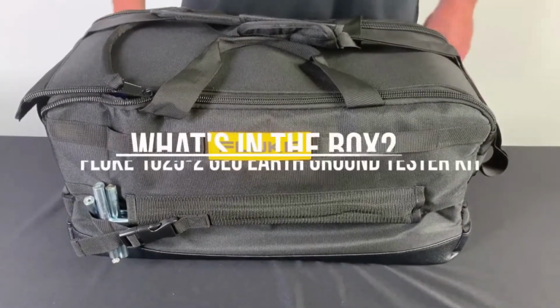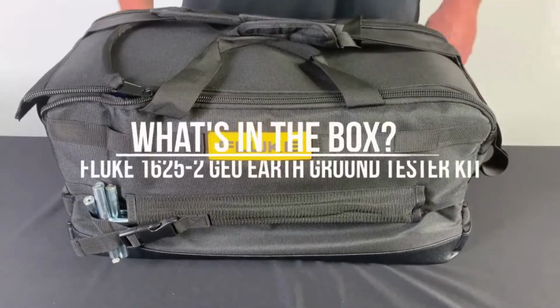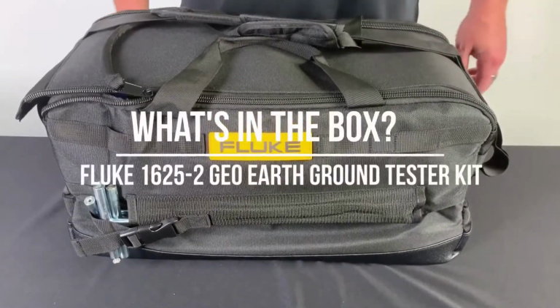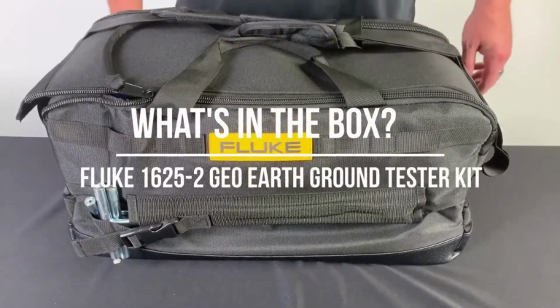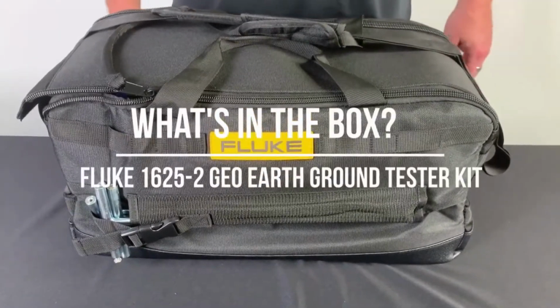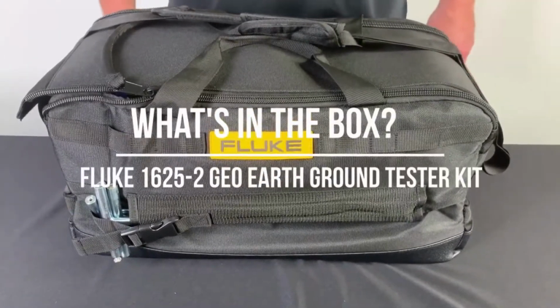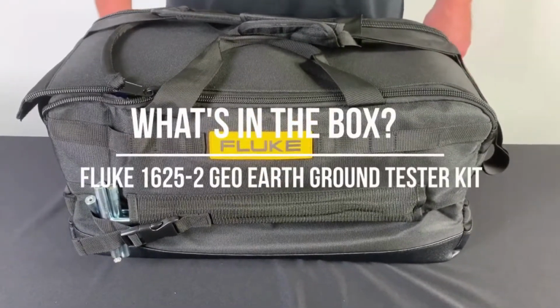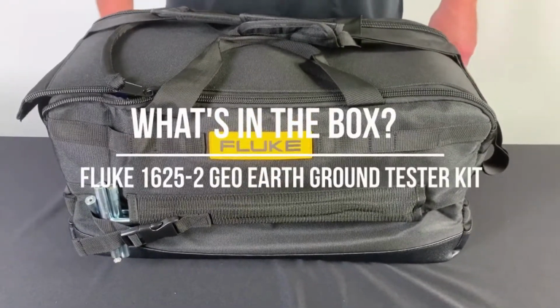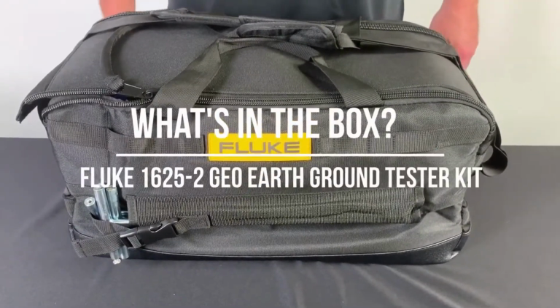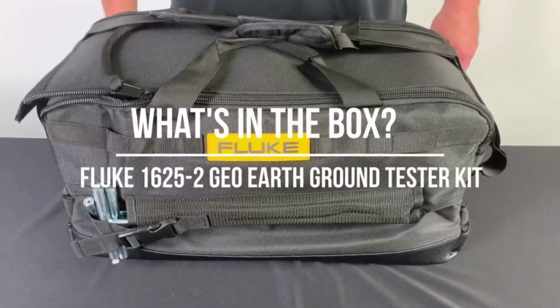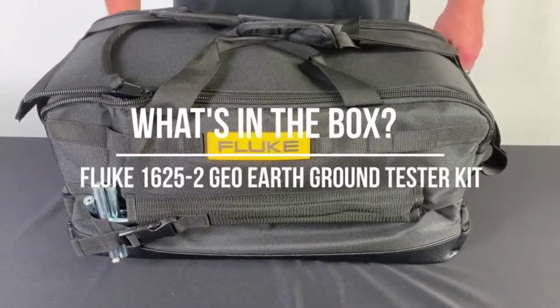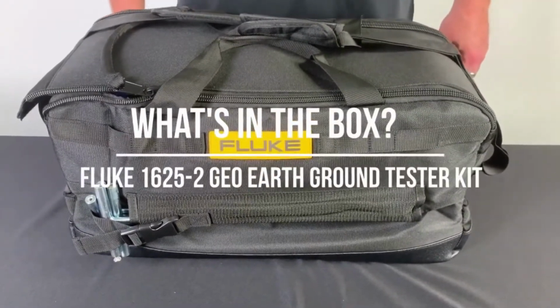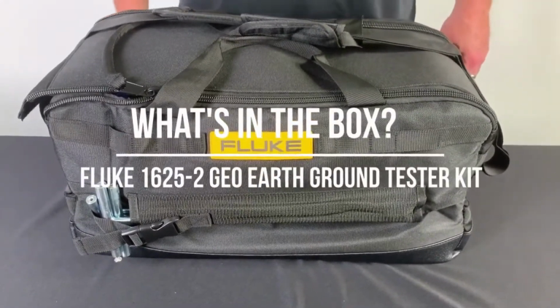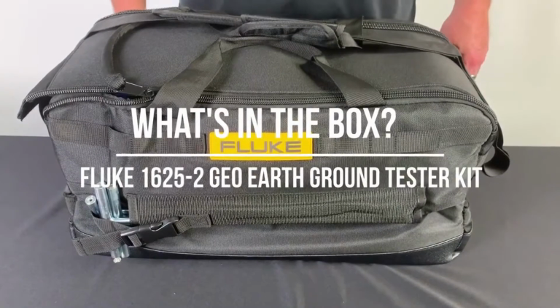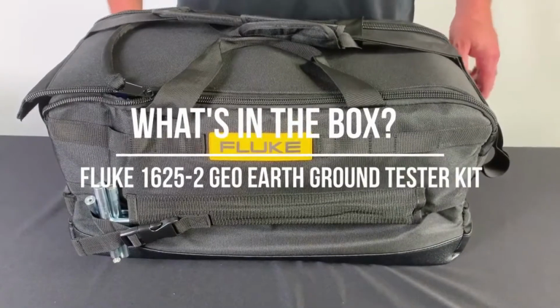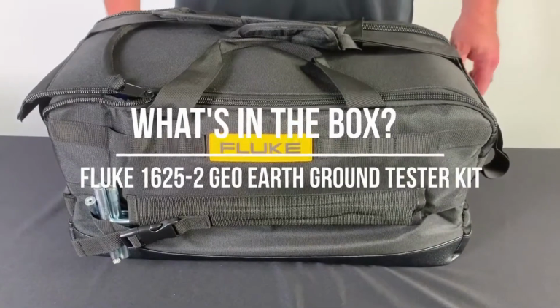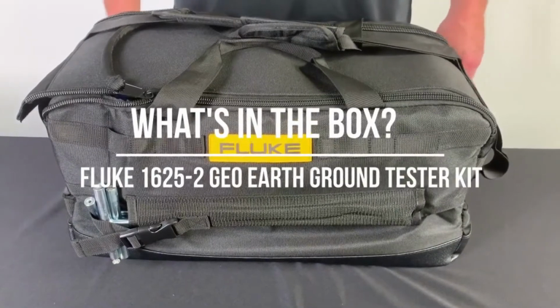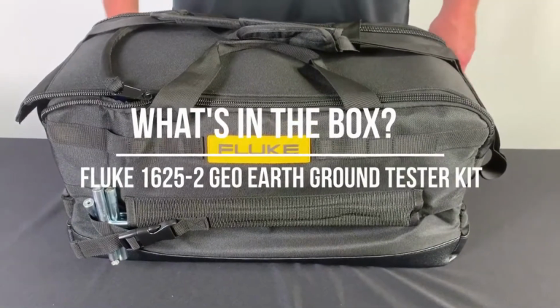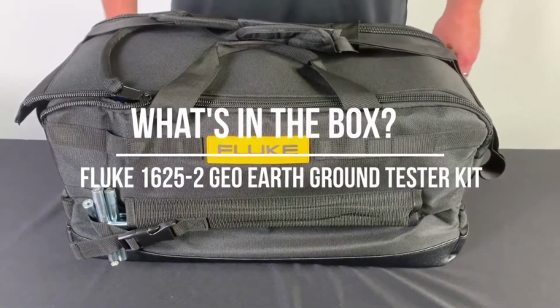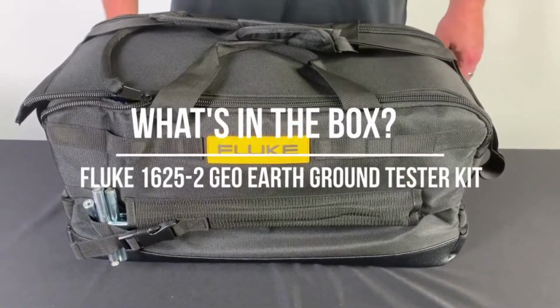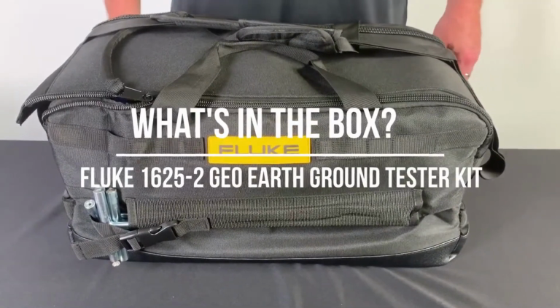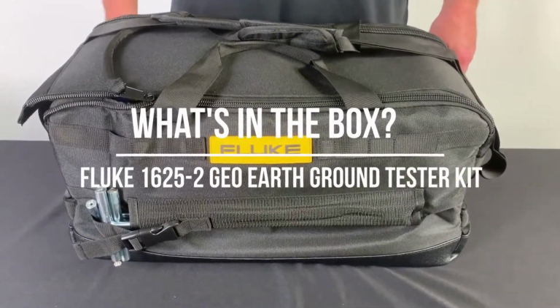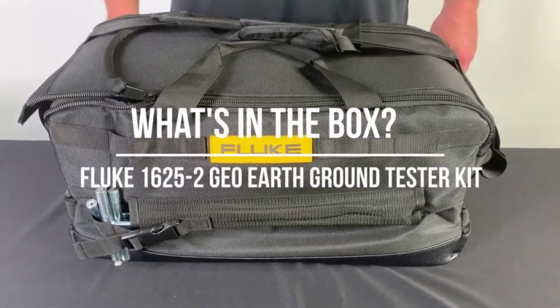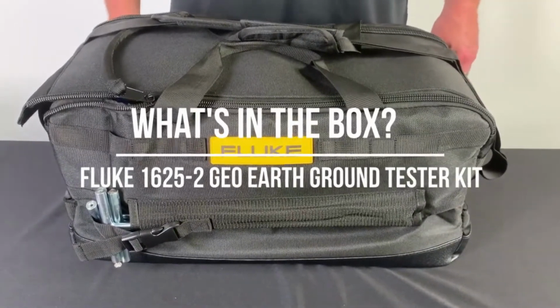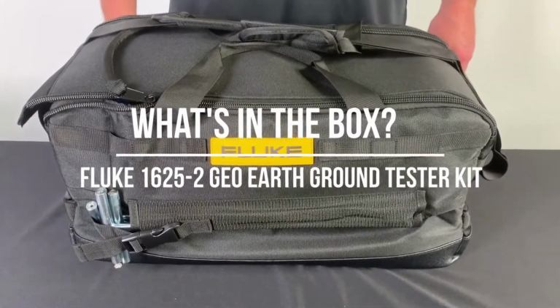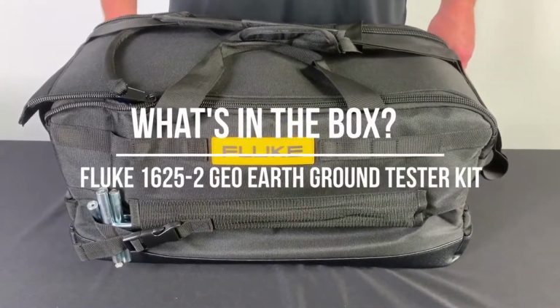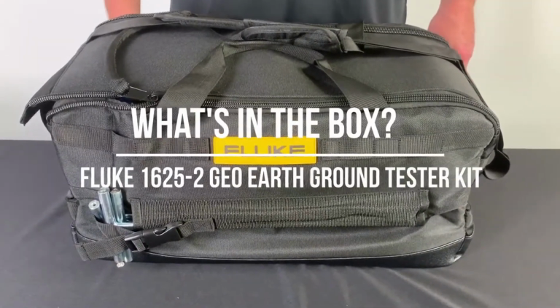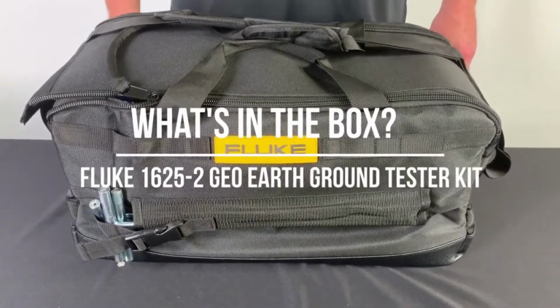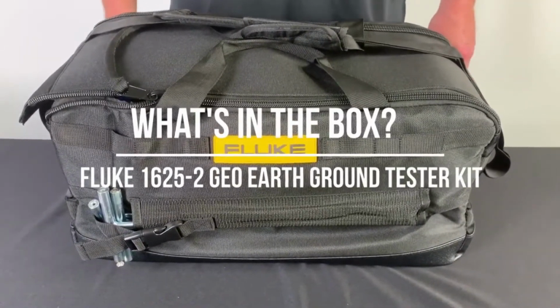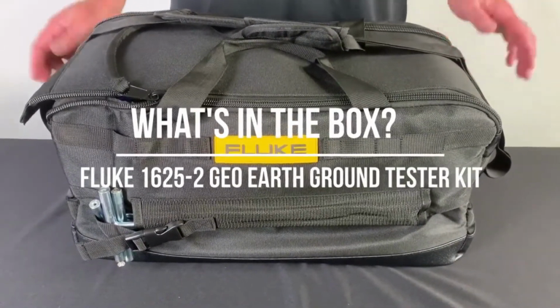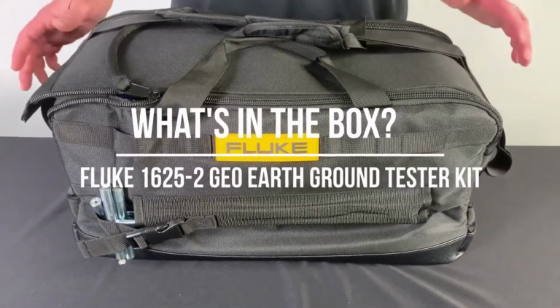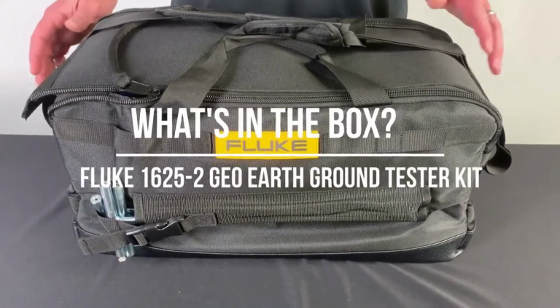Hi, this is Sean with Fluke. Today we're going to be doing an unboxing of our 1625-2 Earth Ground Kit.